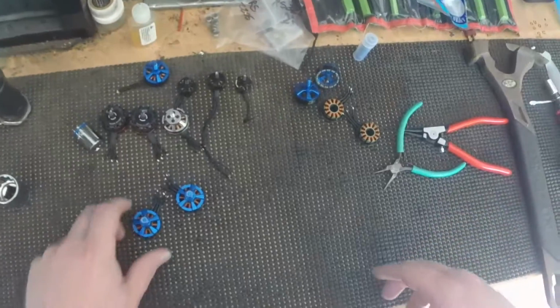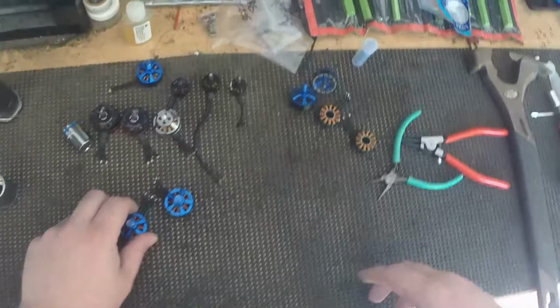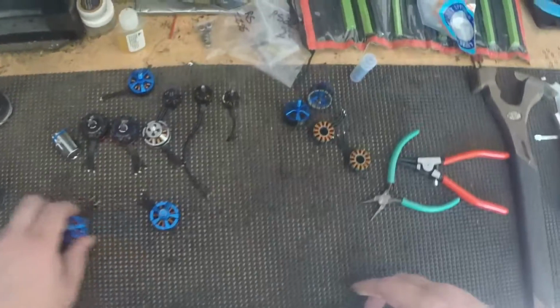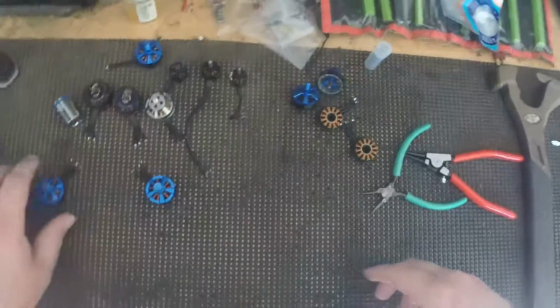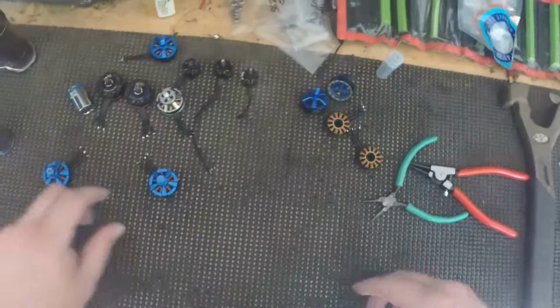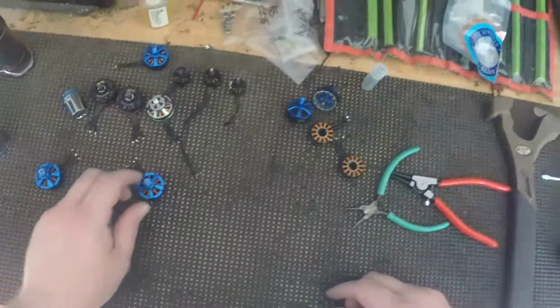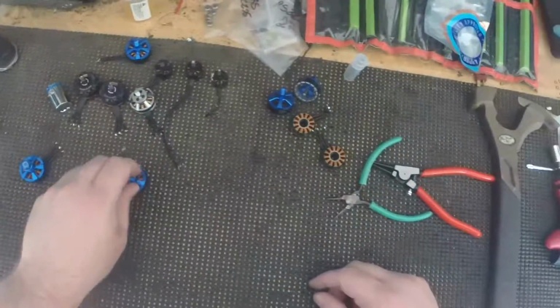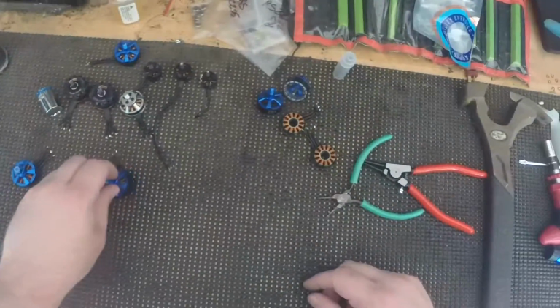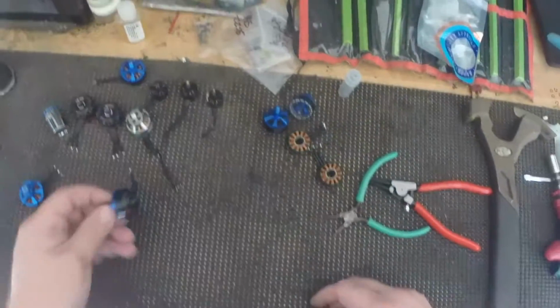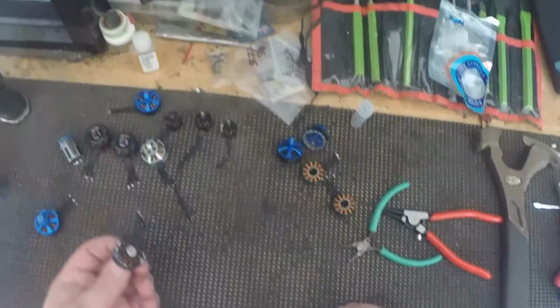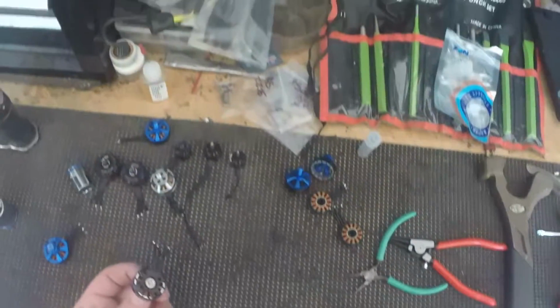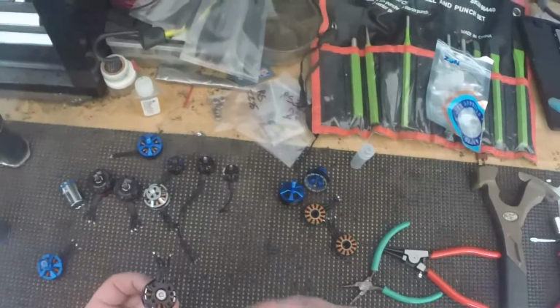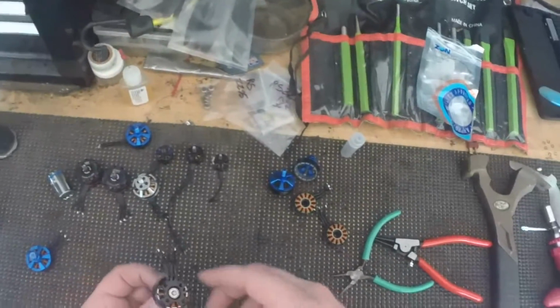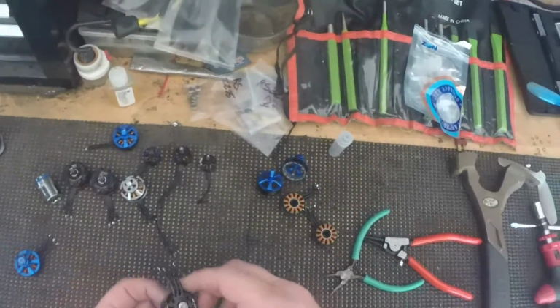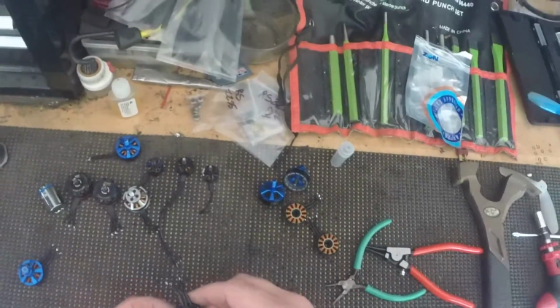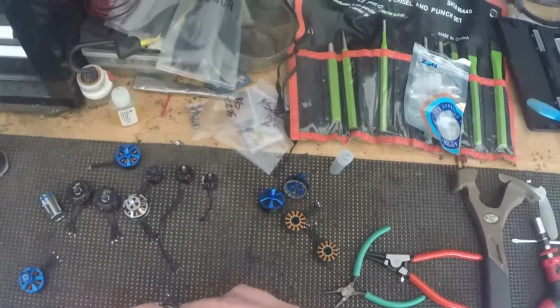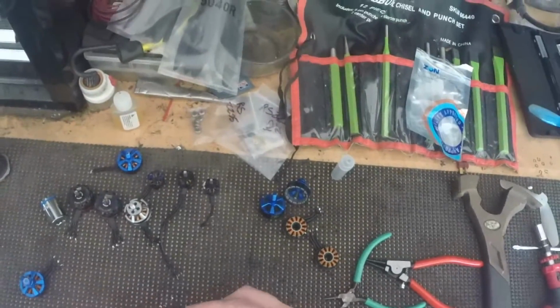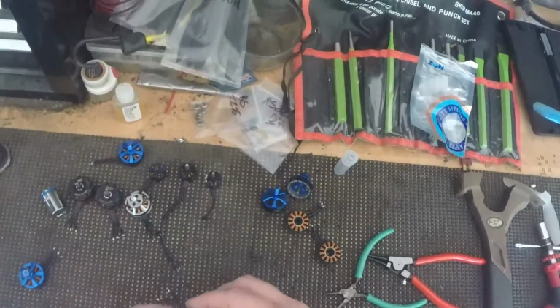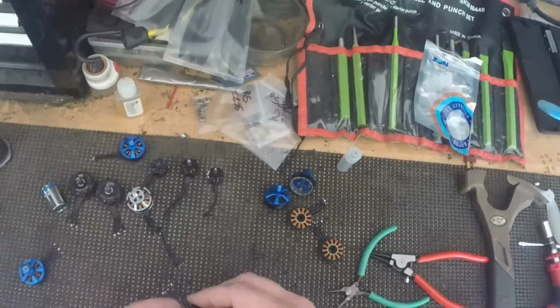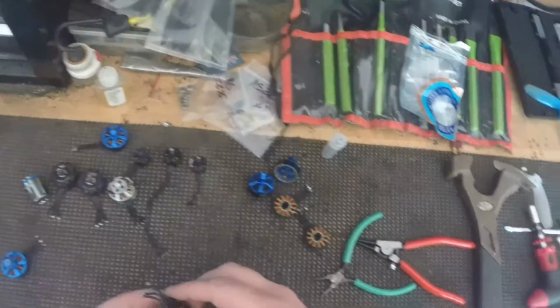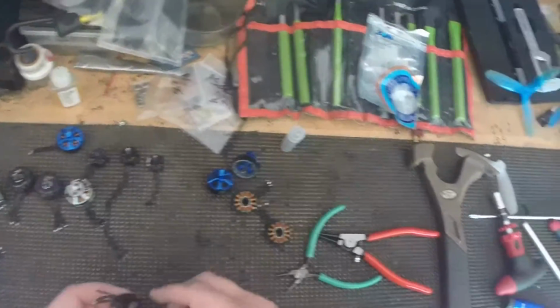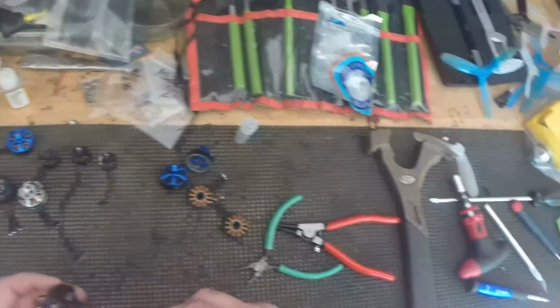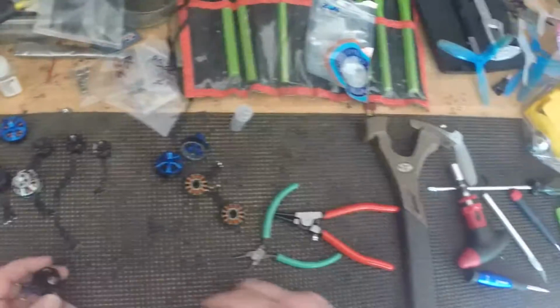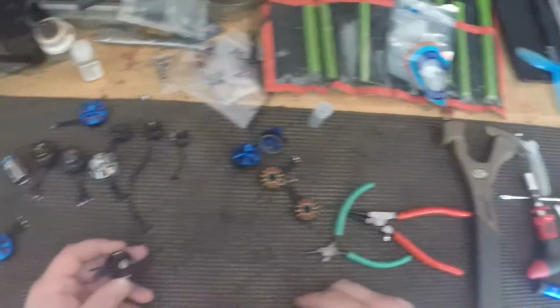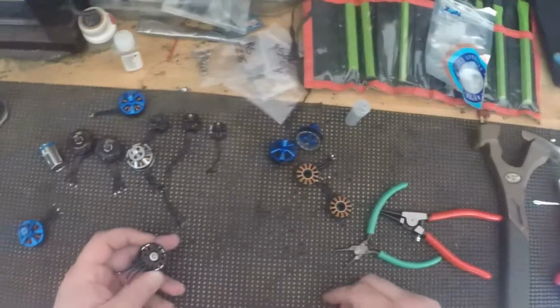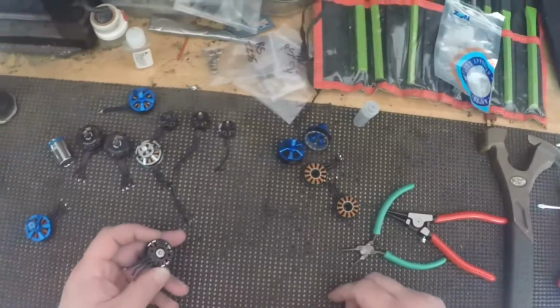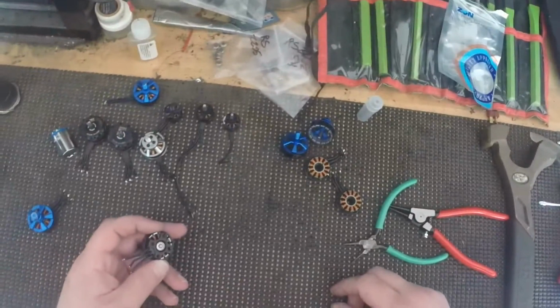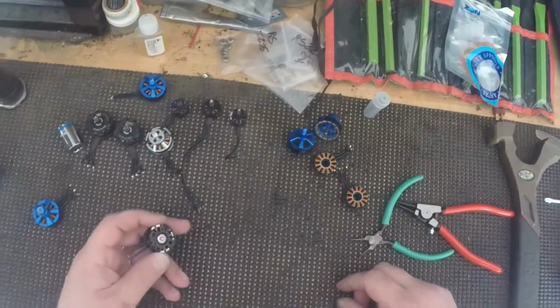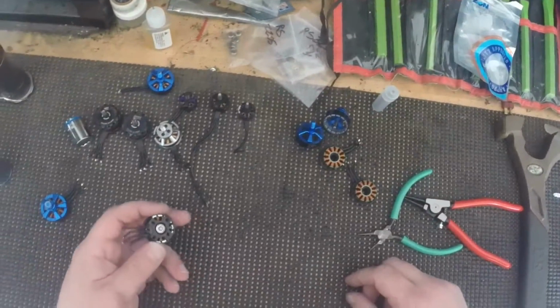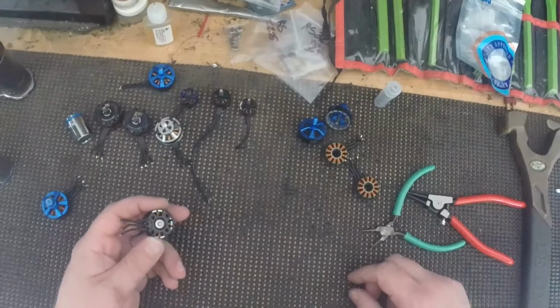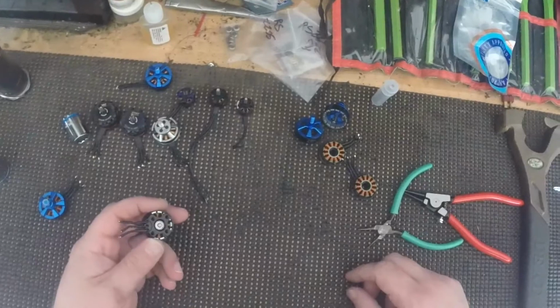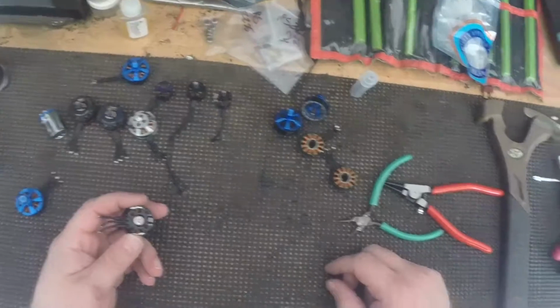Mad Crafted here. I'm going to show you how to swap out your bearings in your brushless motors.